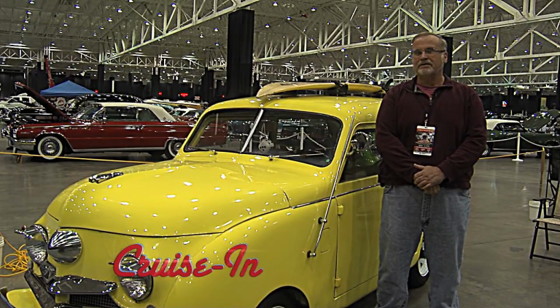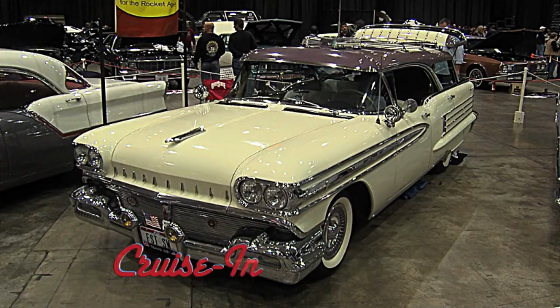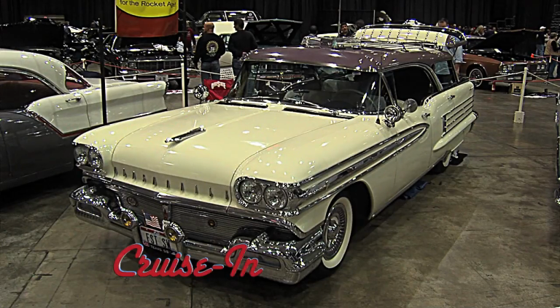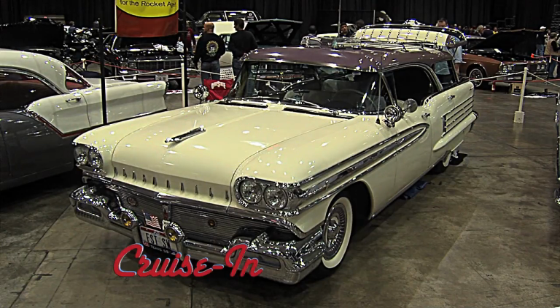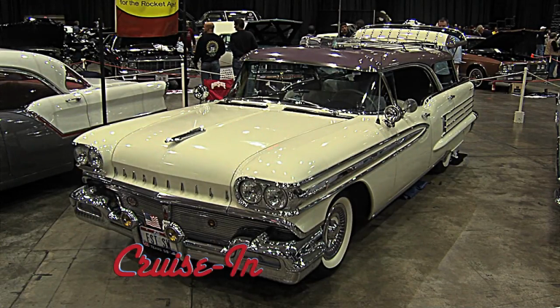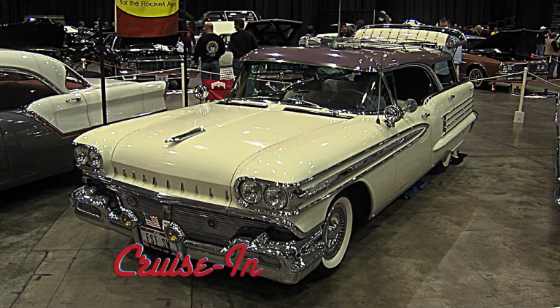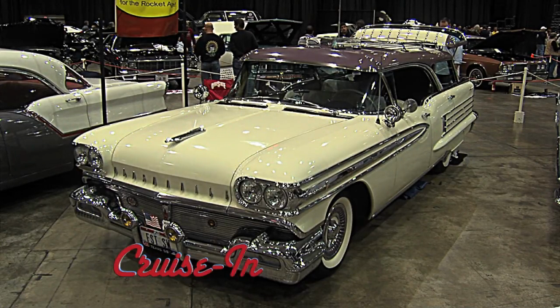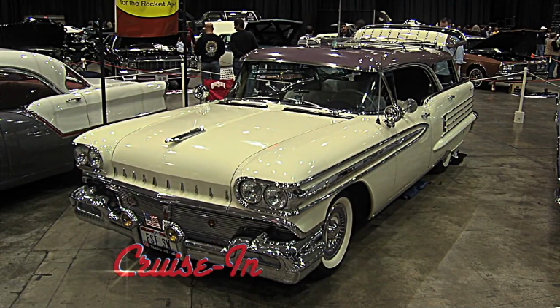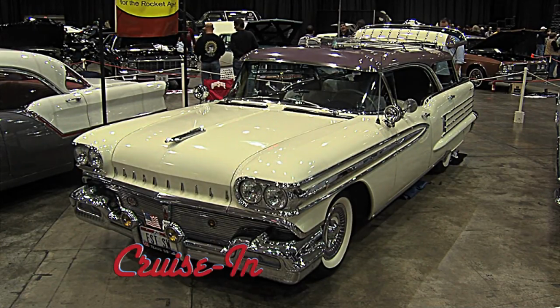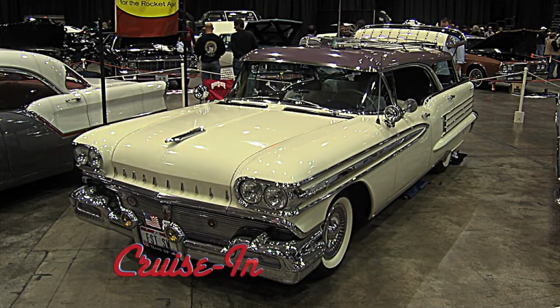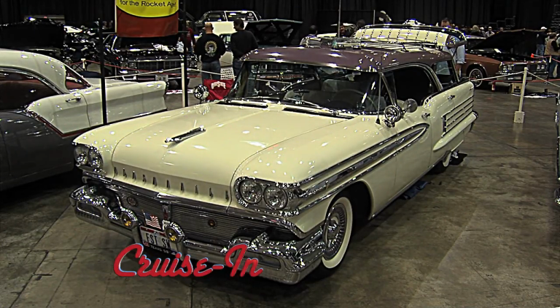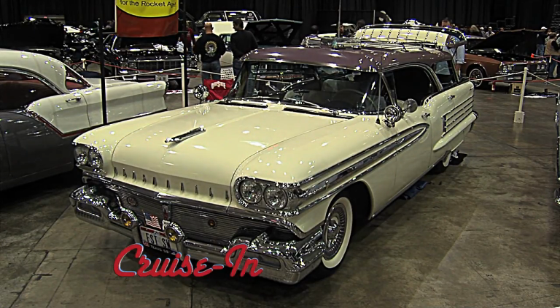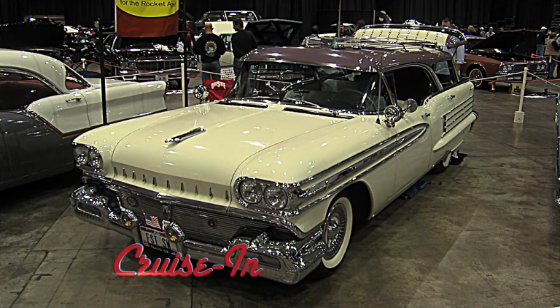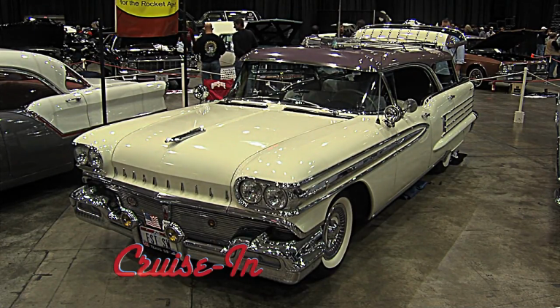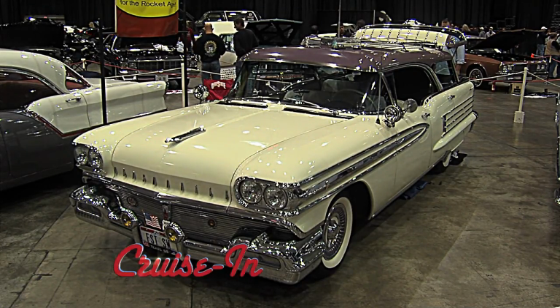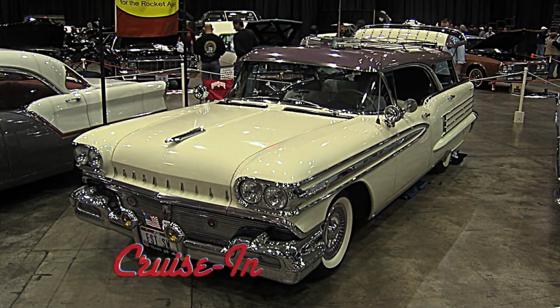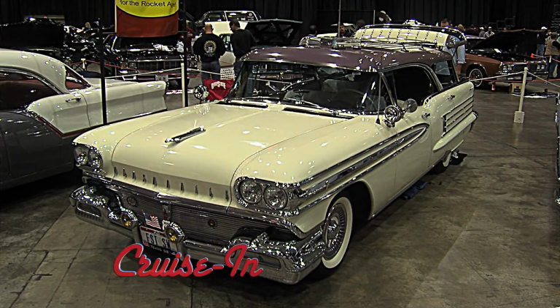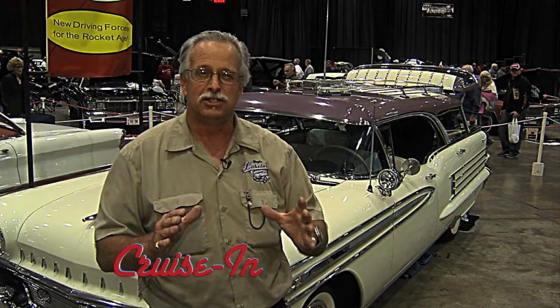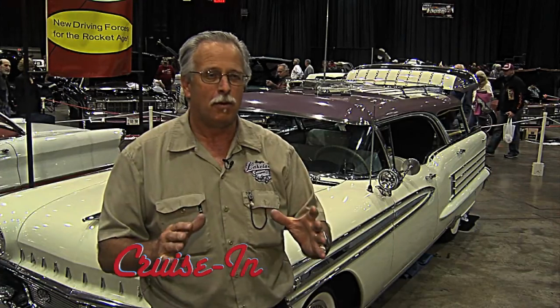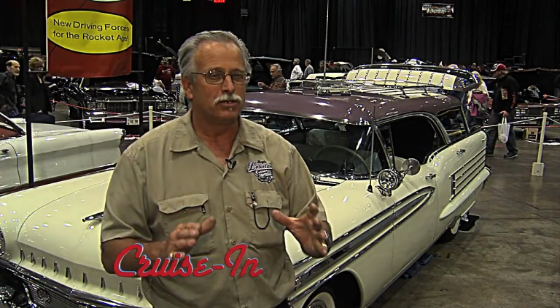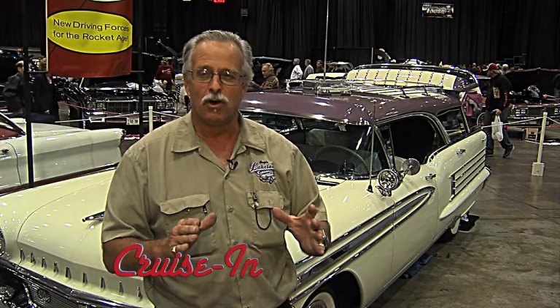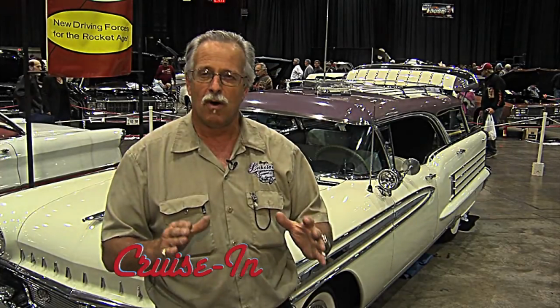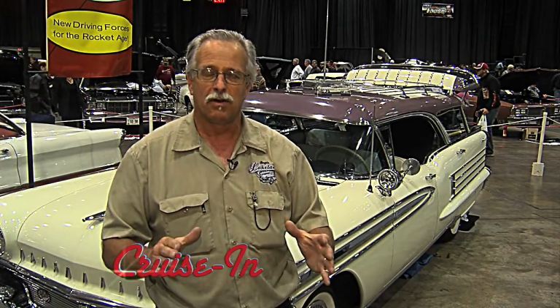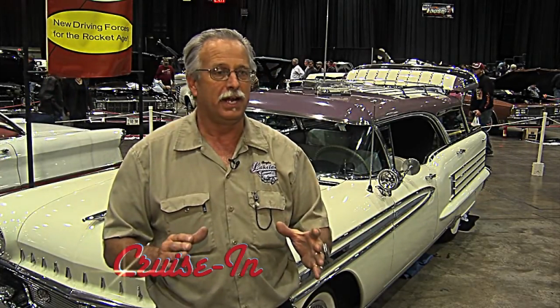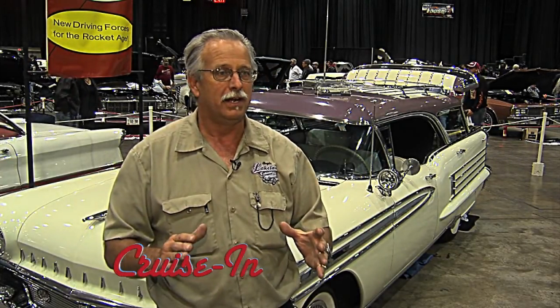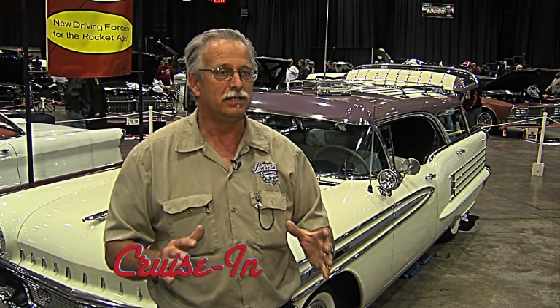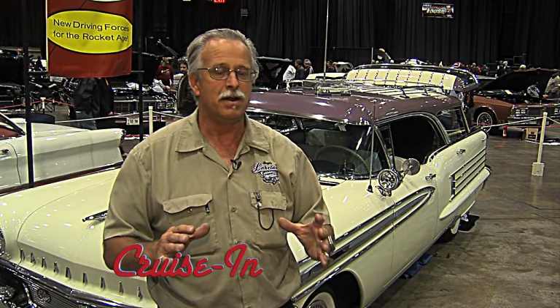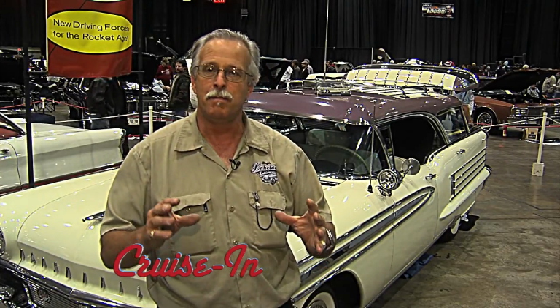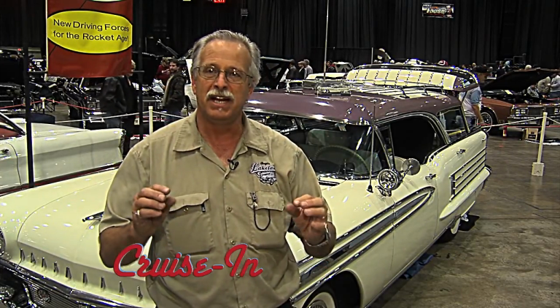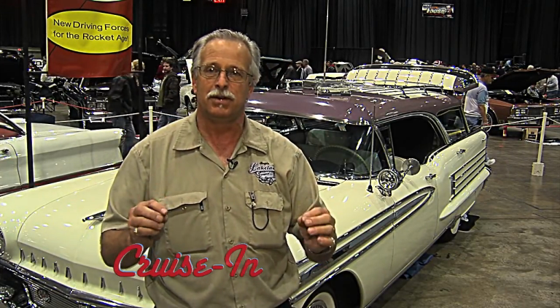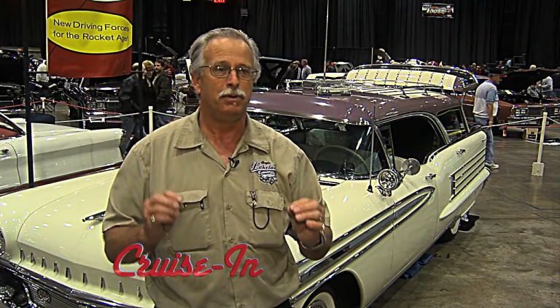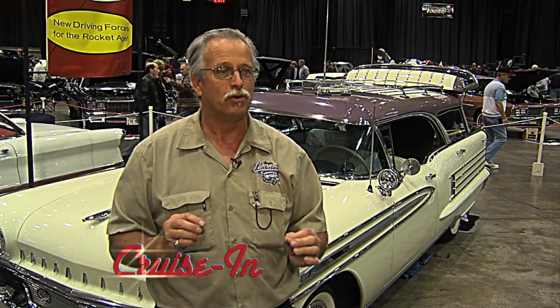Then we have this great big old shining hunk of an Oldsmobile. It's almost so ugly it makes it beautiful.